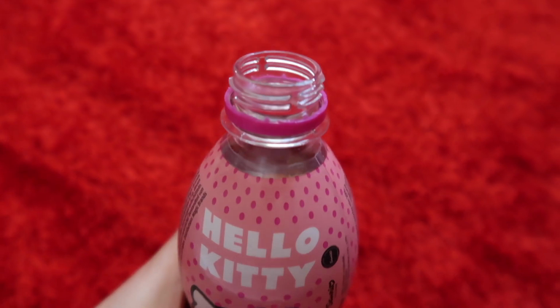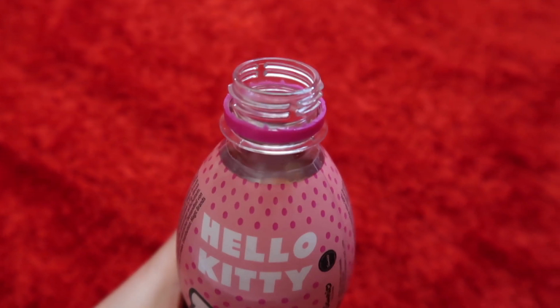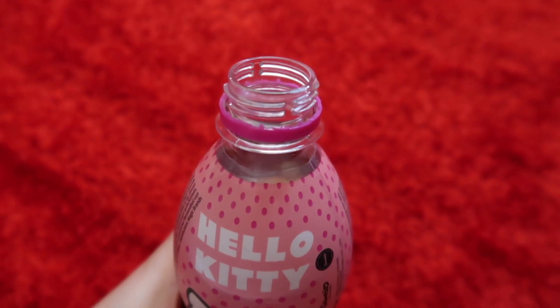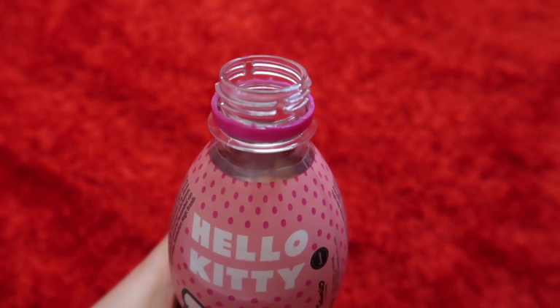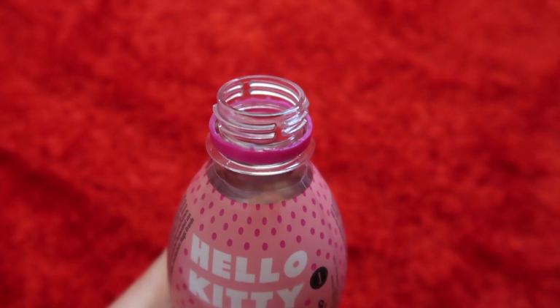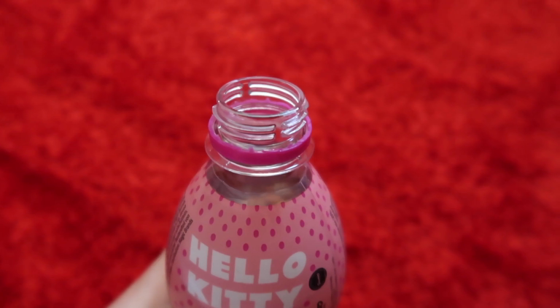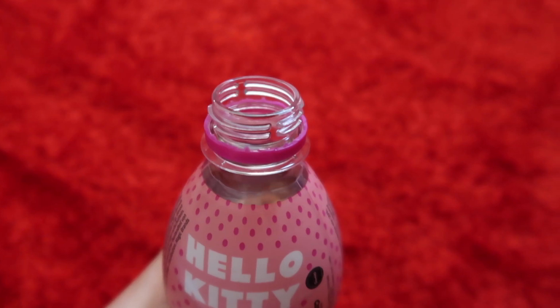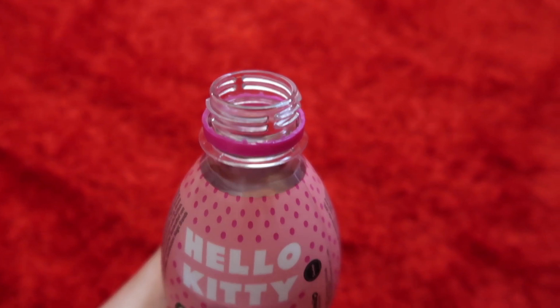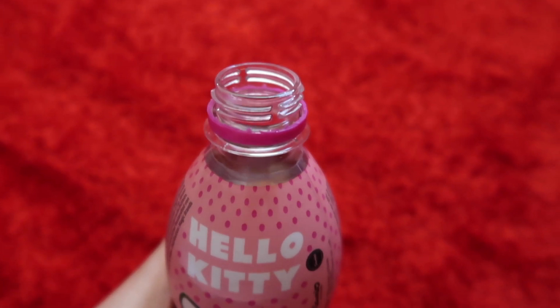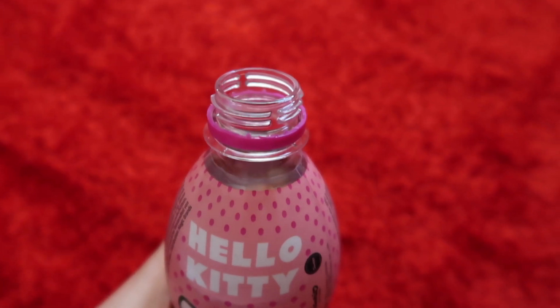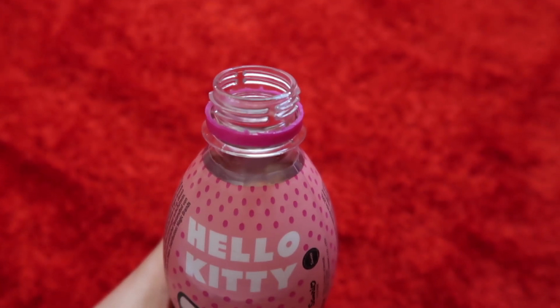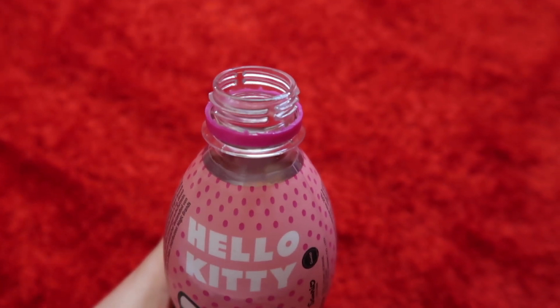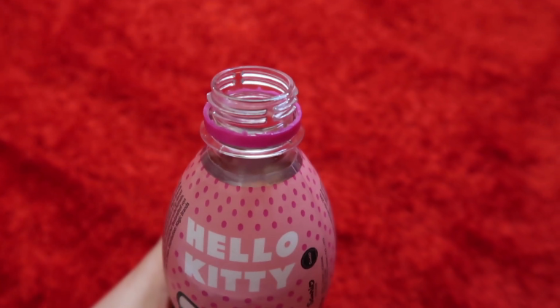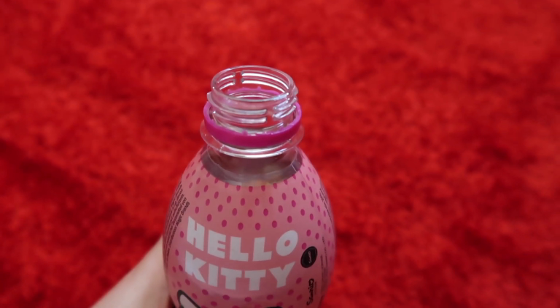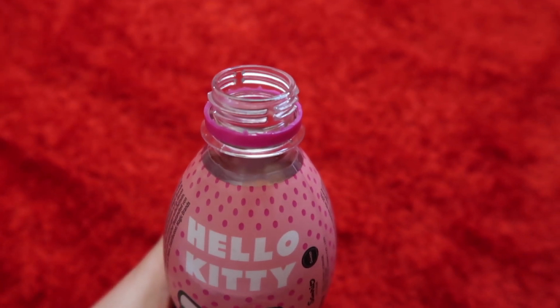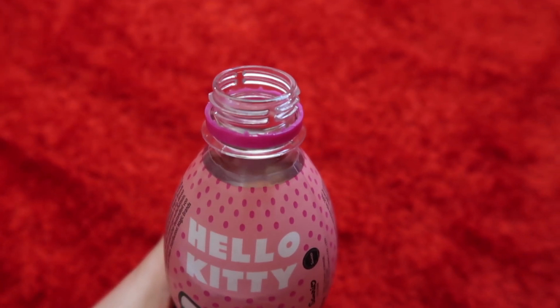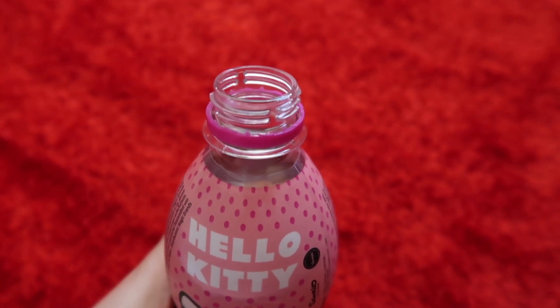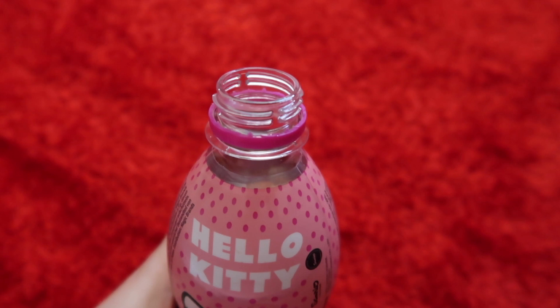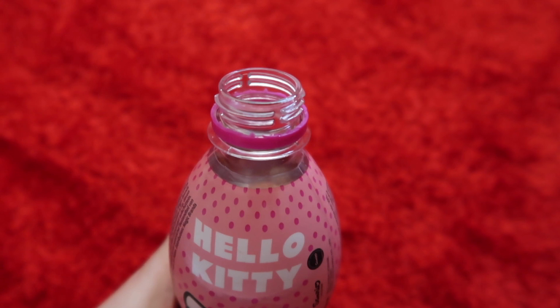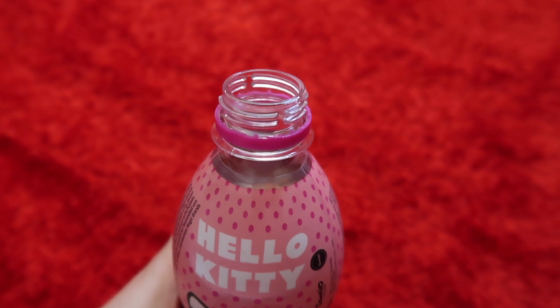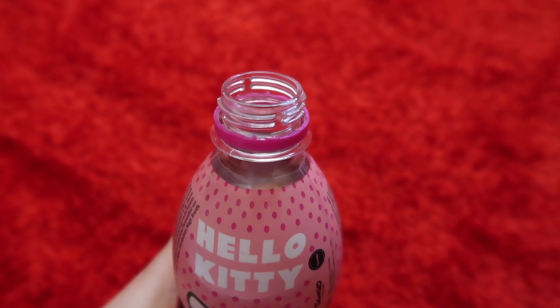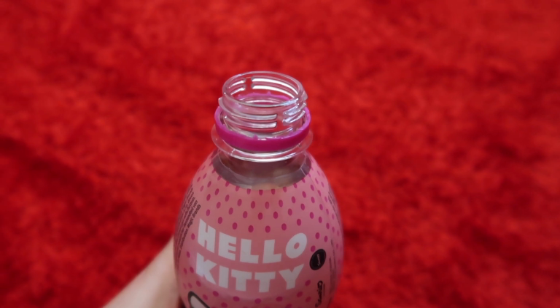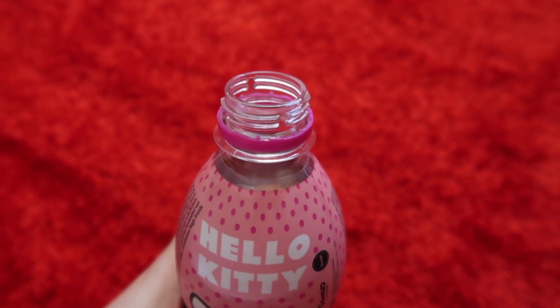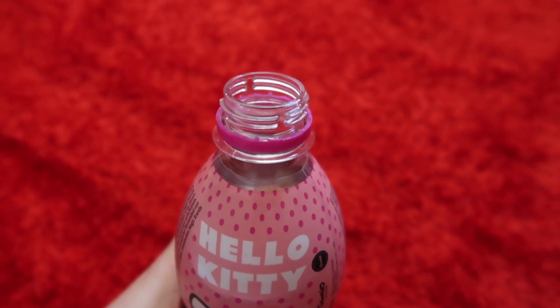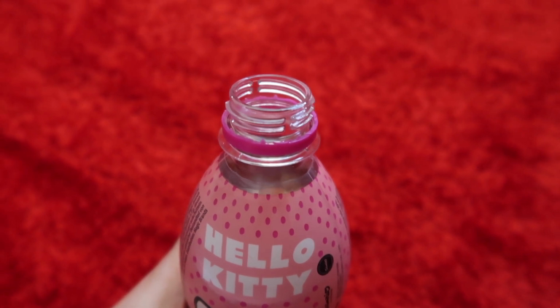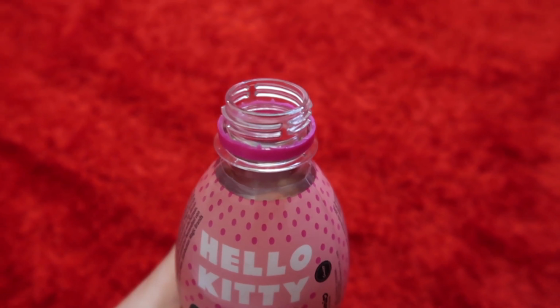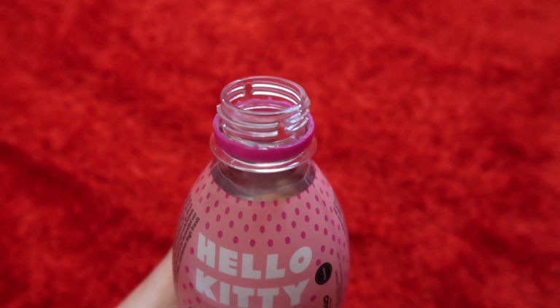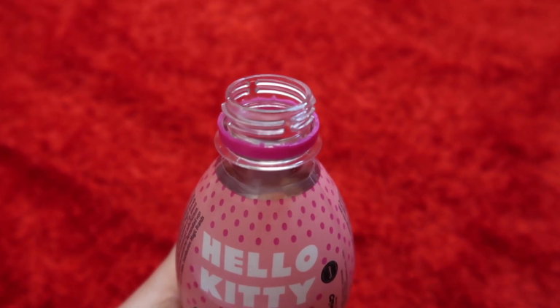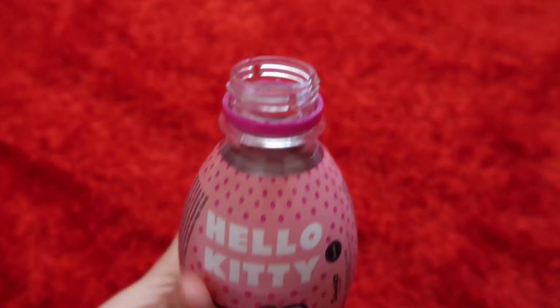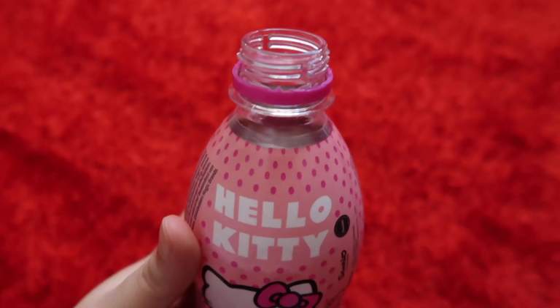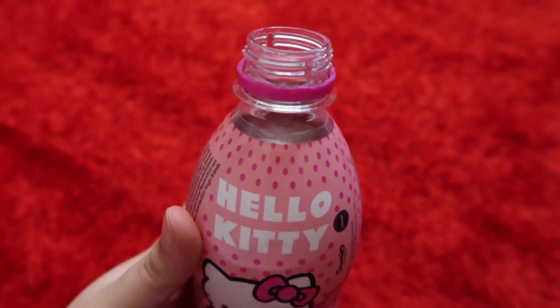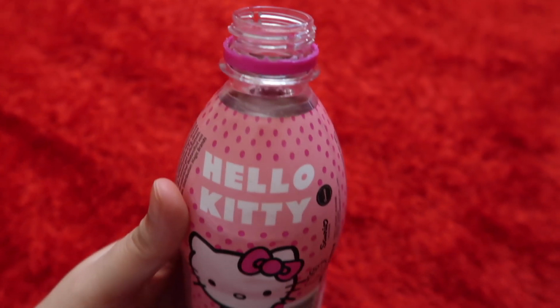Yummy! It's not that sour, and it's not that sweet also. It's perfect.